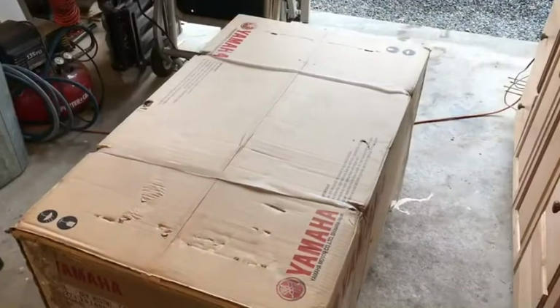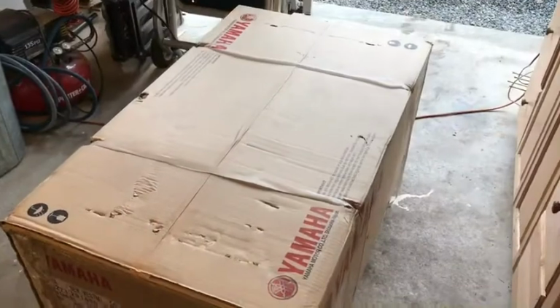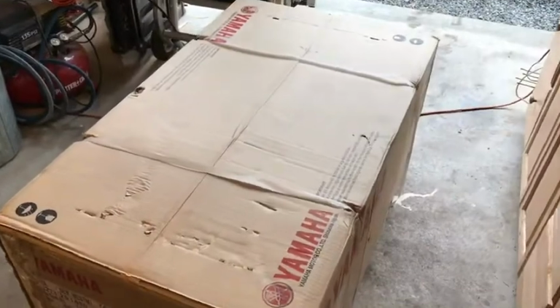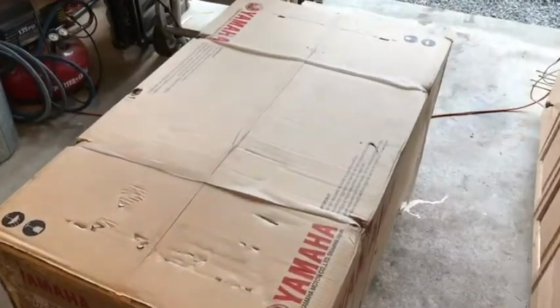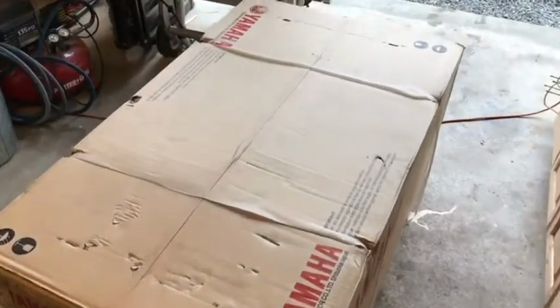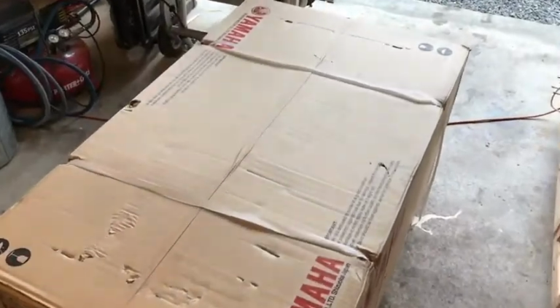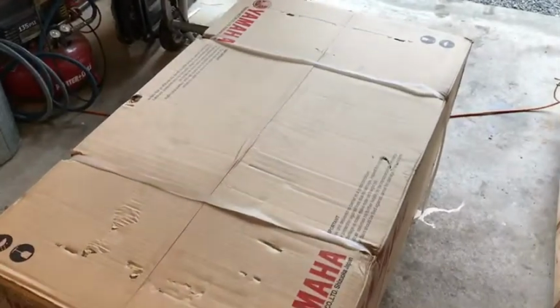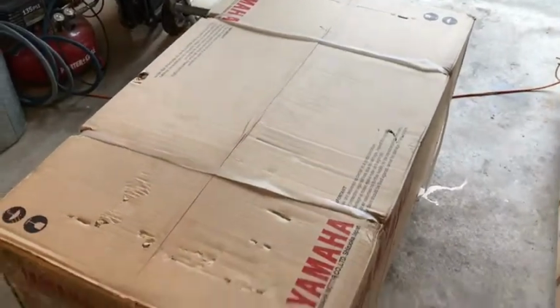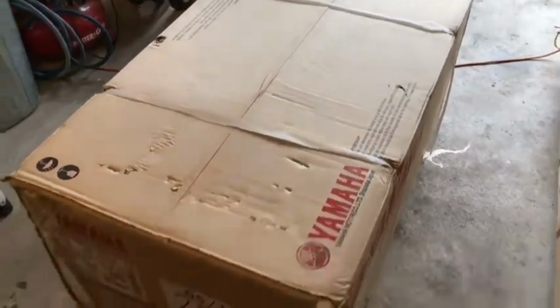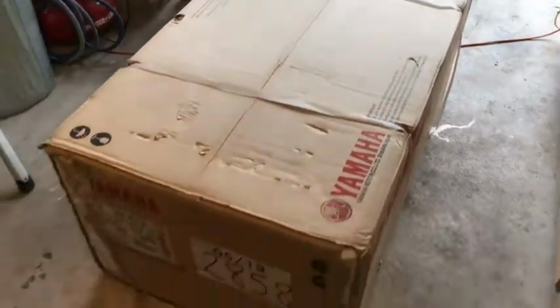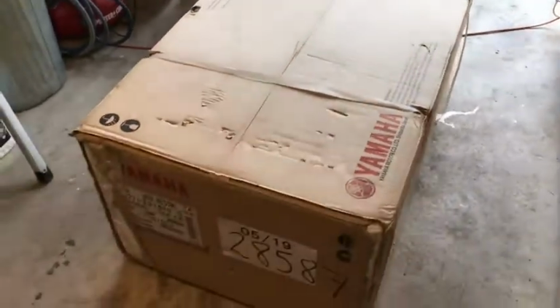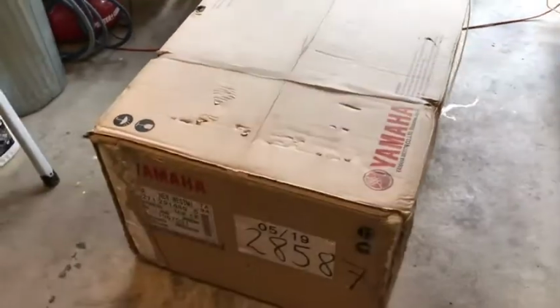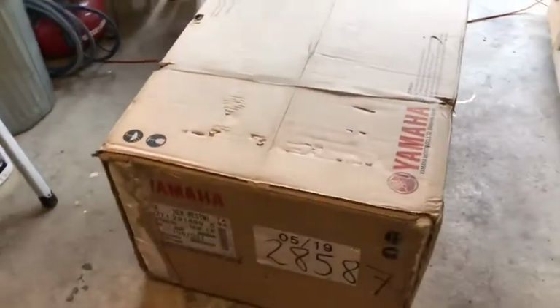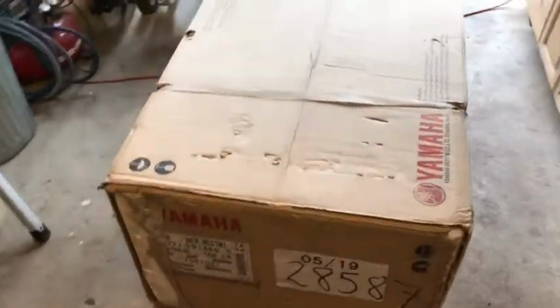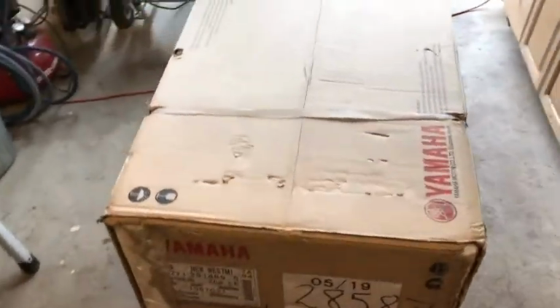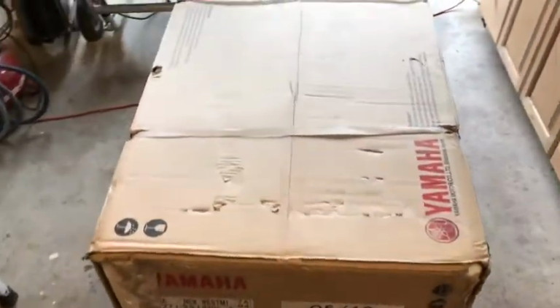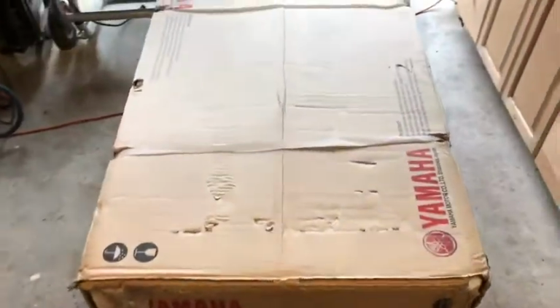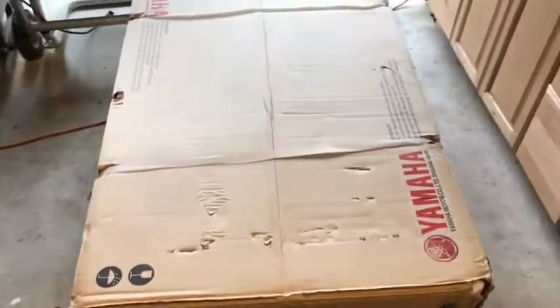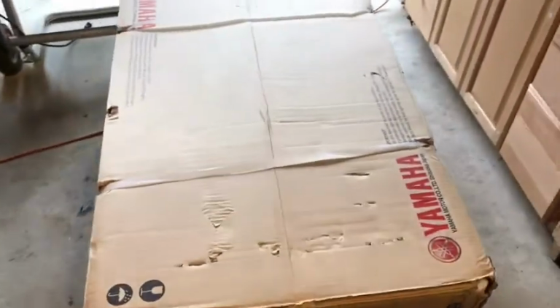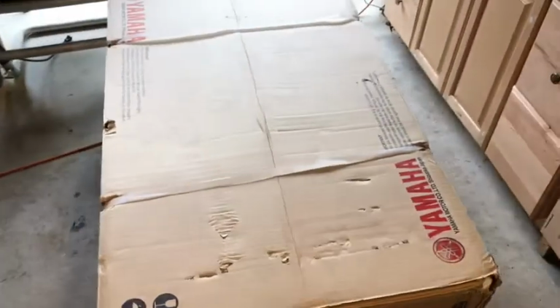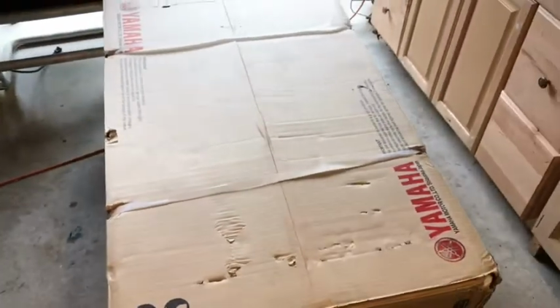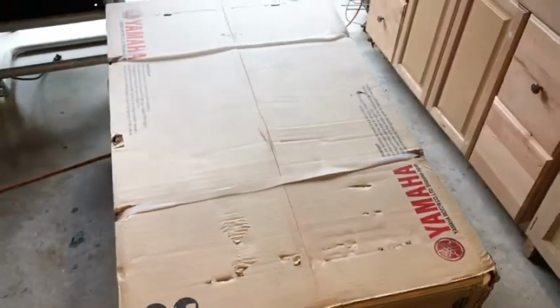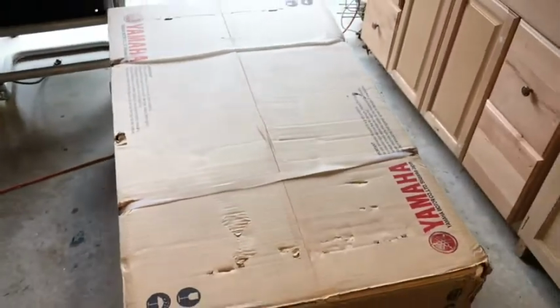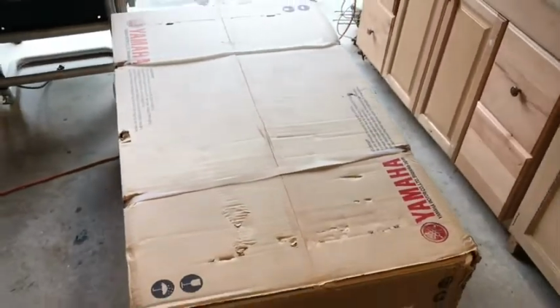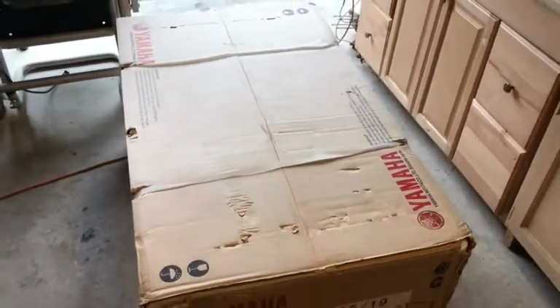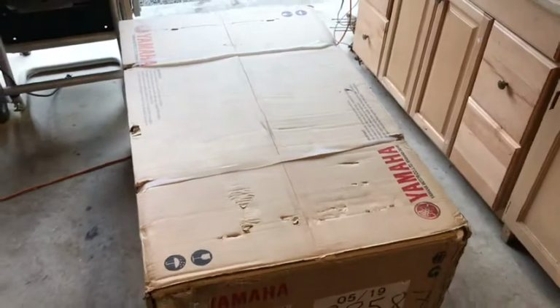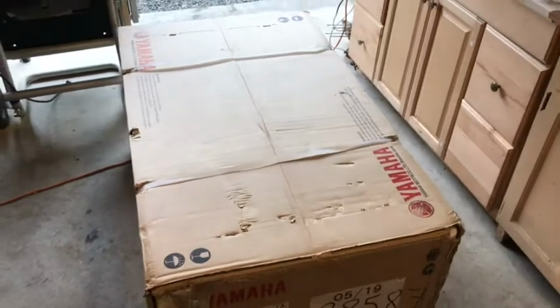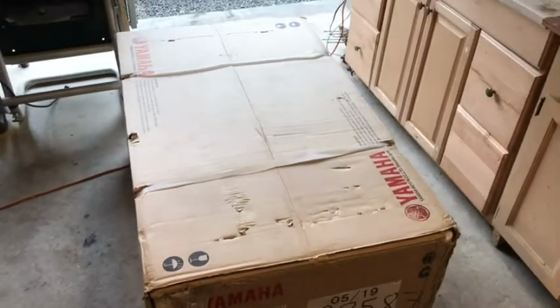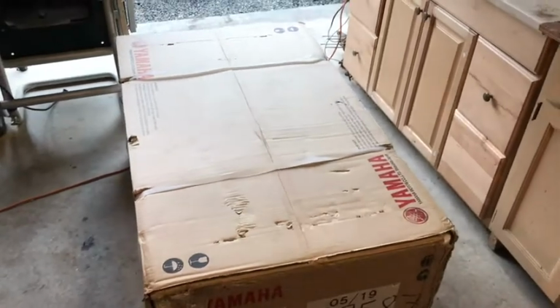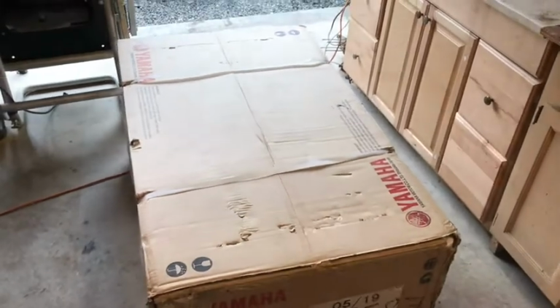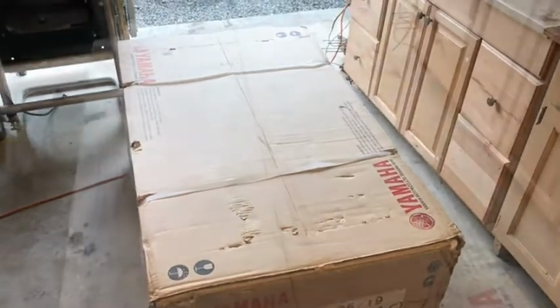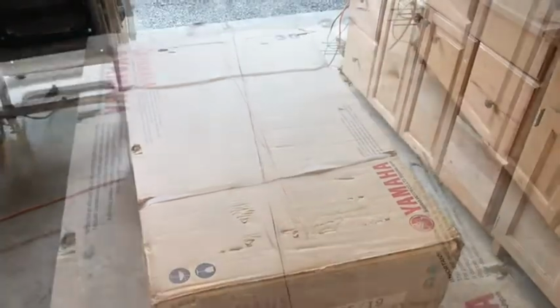Here she is new in the box. Let's get to the straps and cut it open, see what's inside.